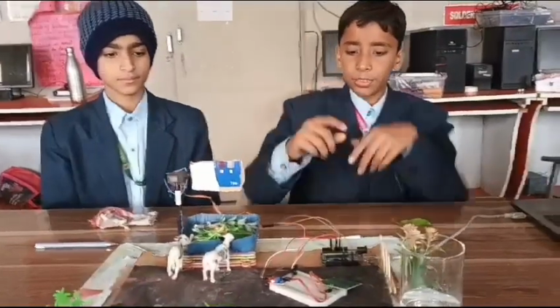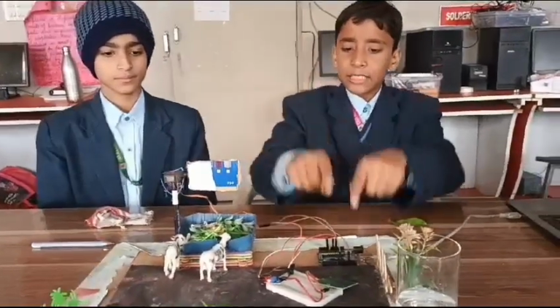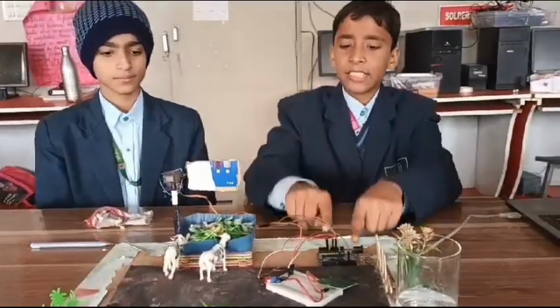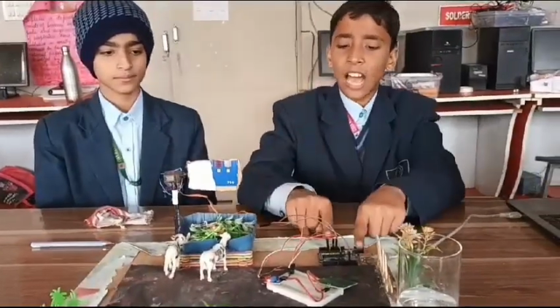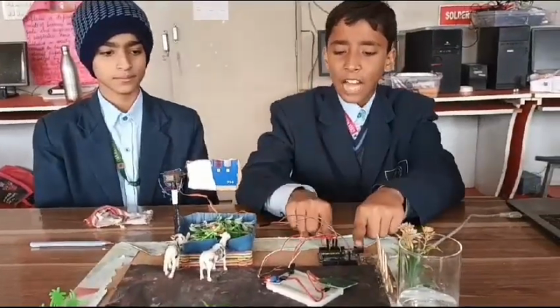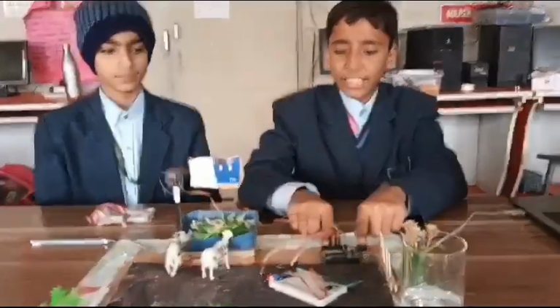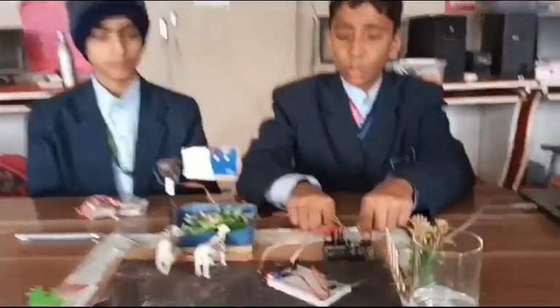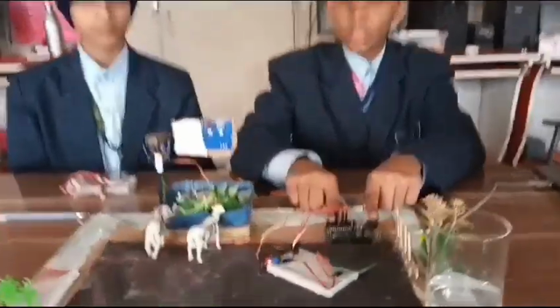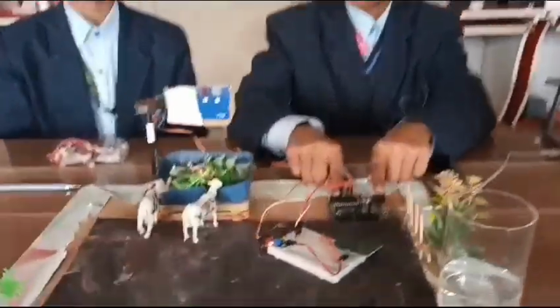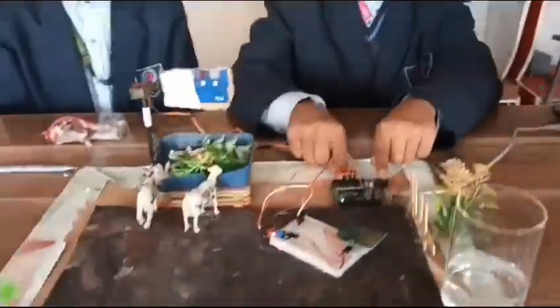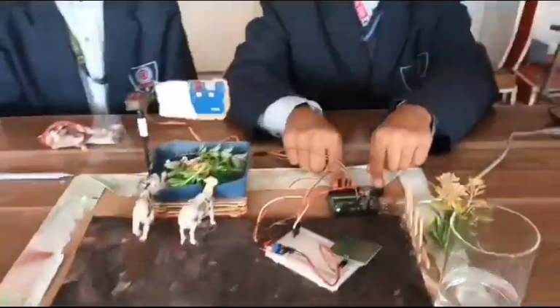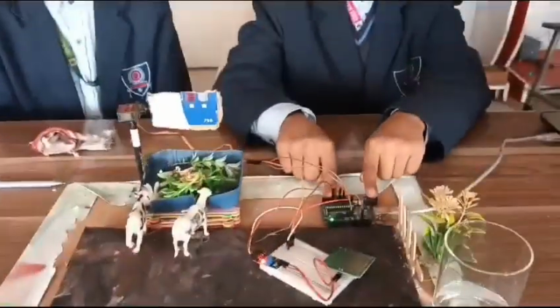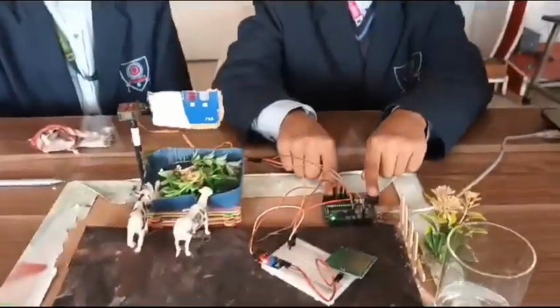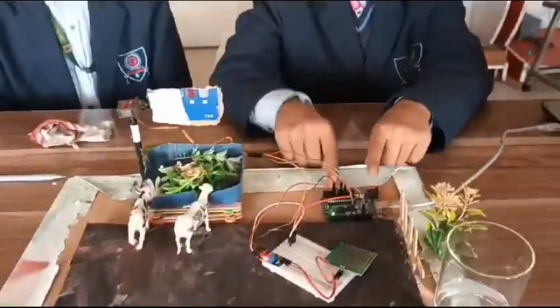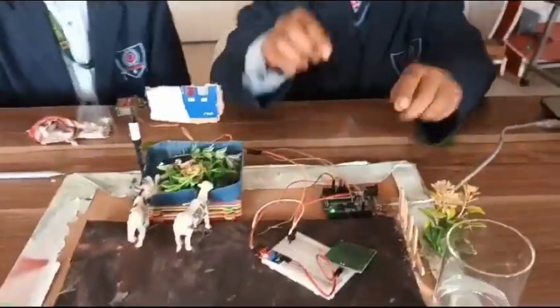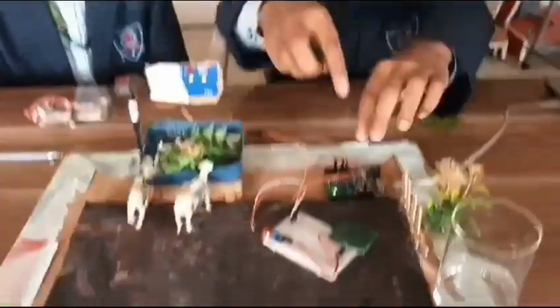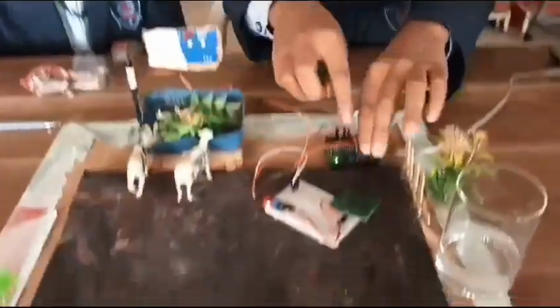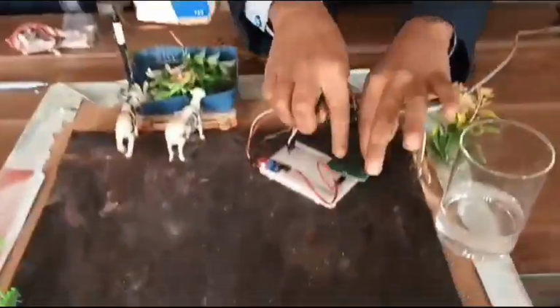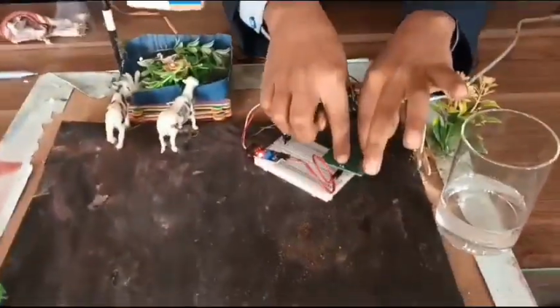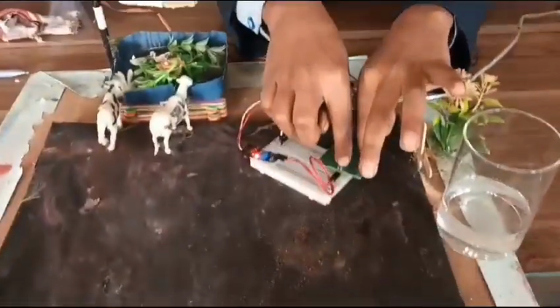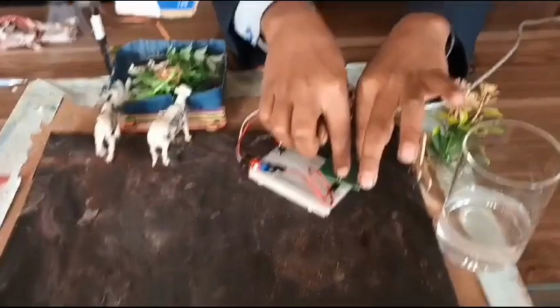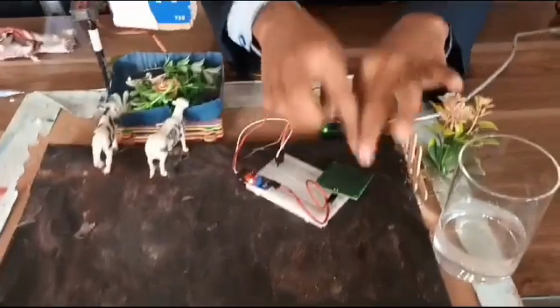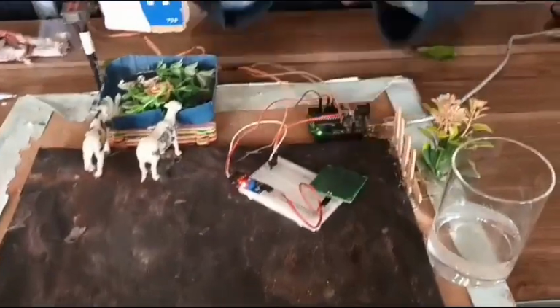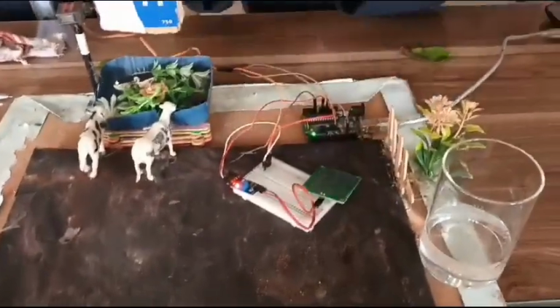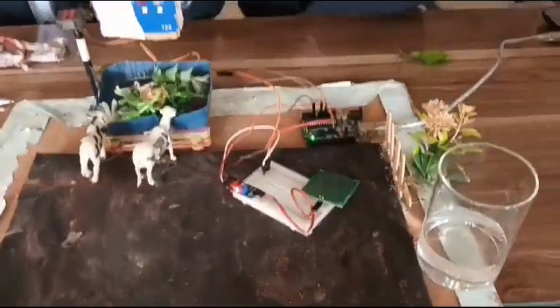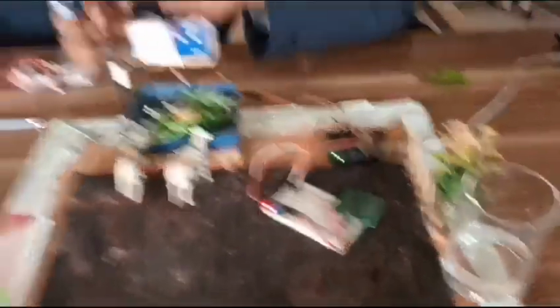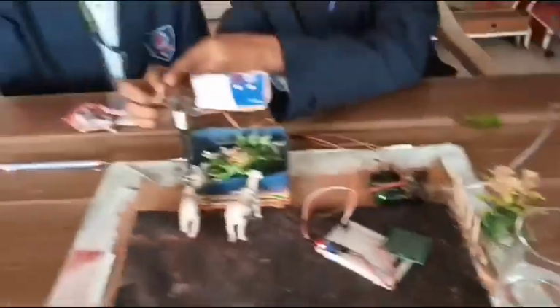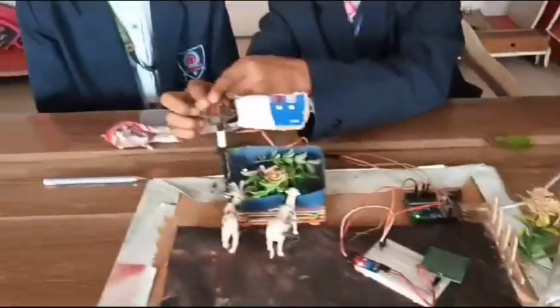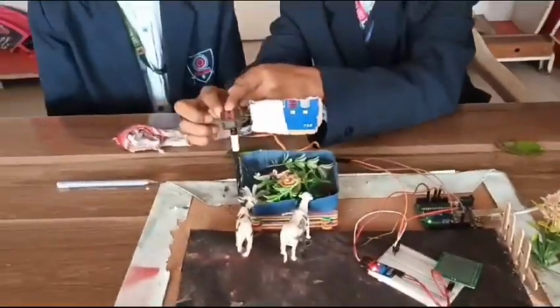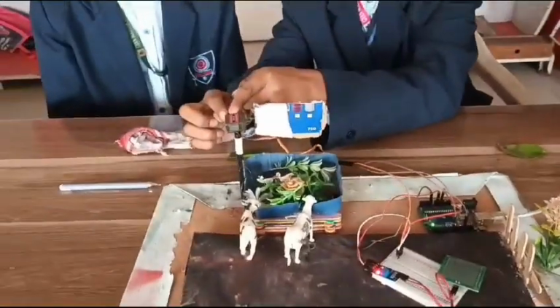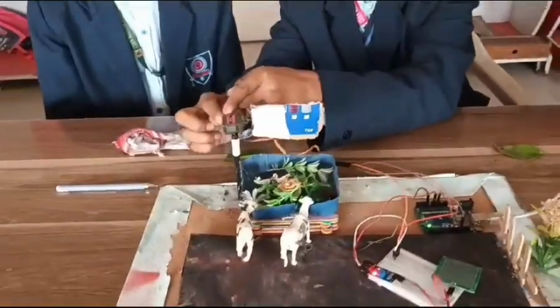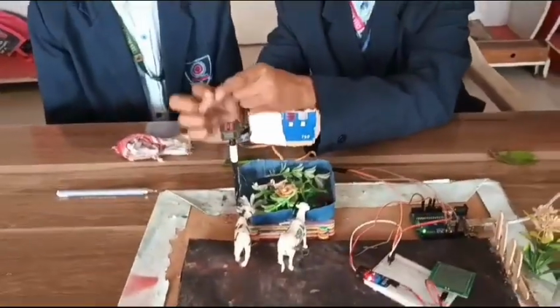This is our Arduino, which is our brain. This is our raindrop sensor. This is our servo motor.